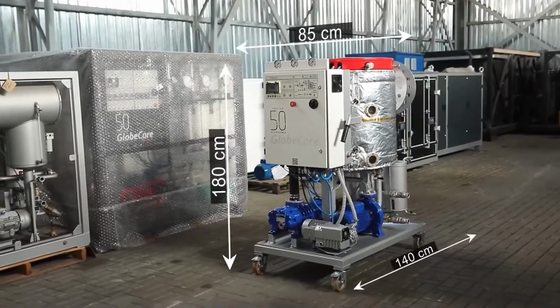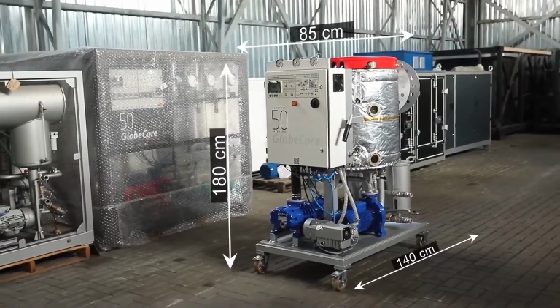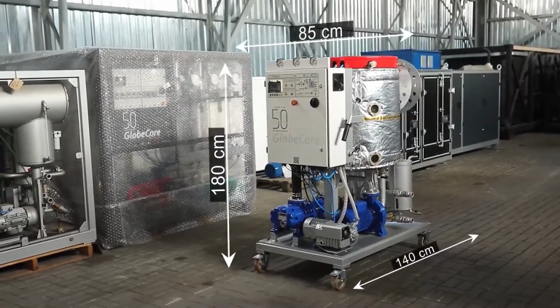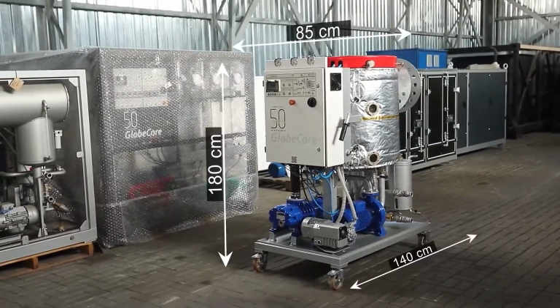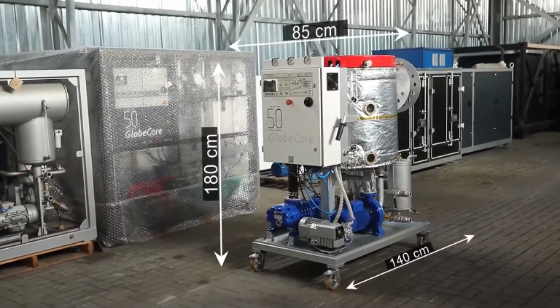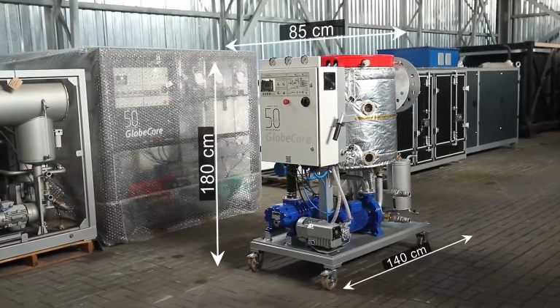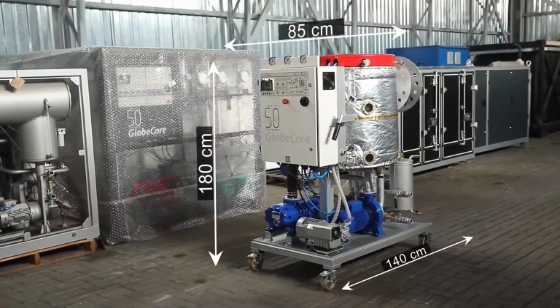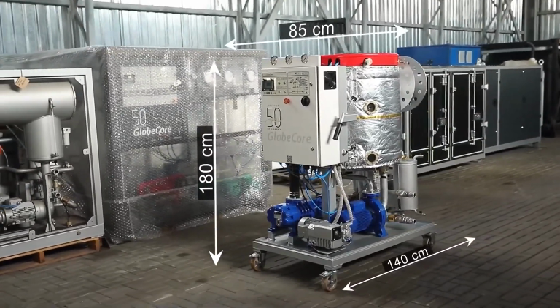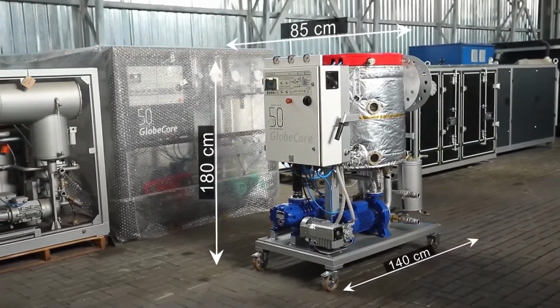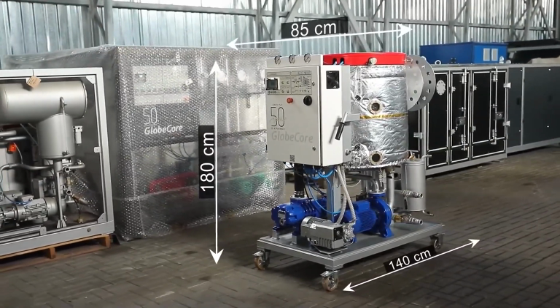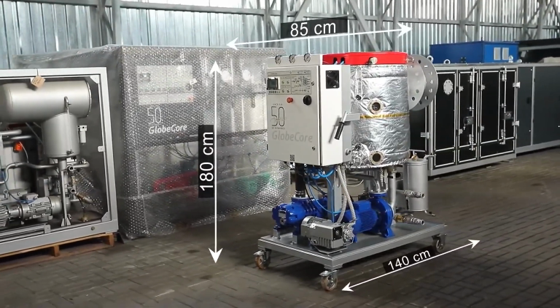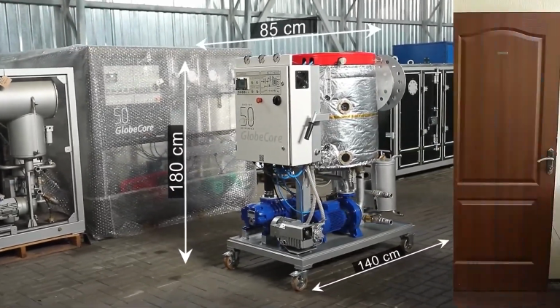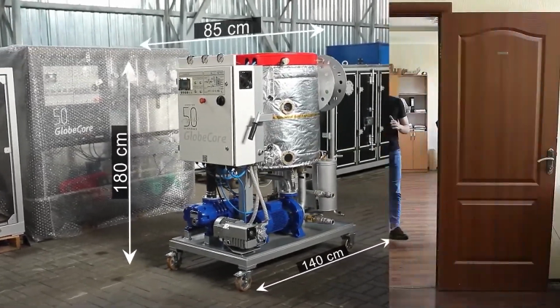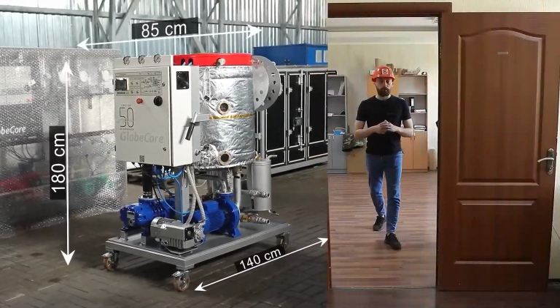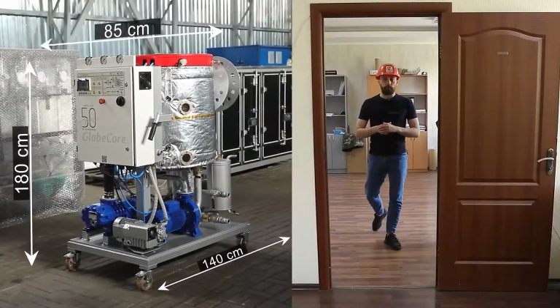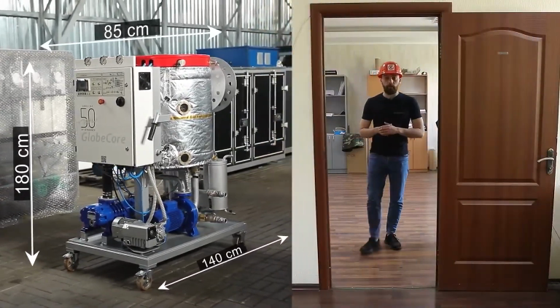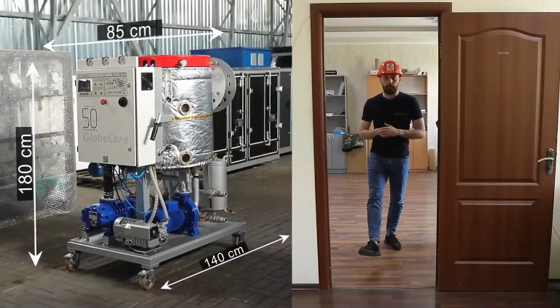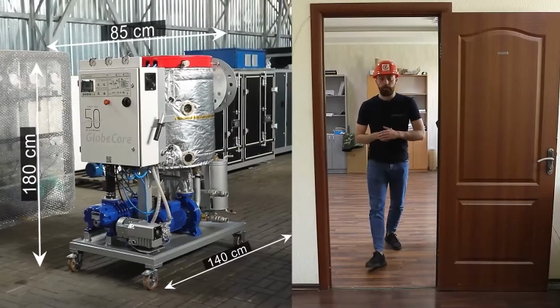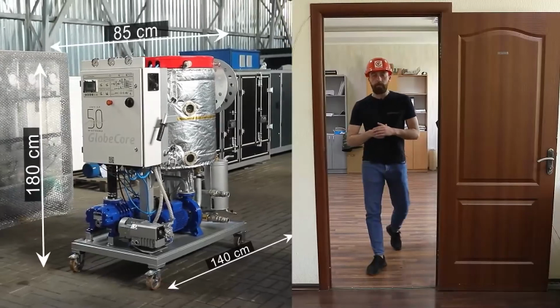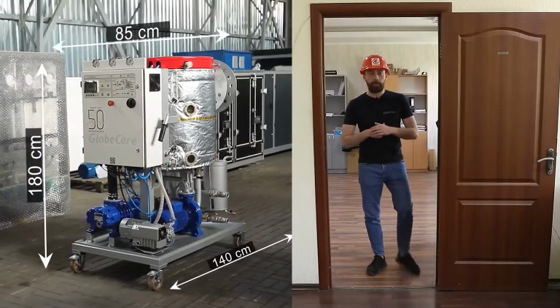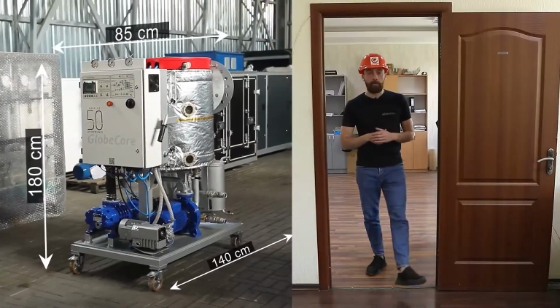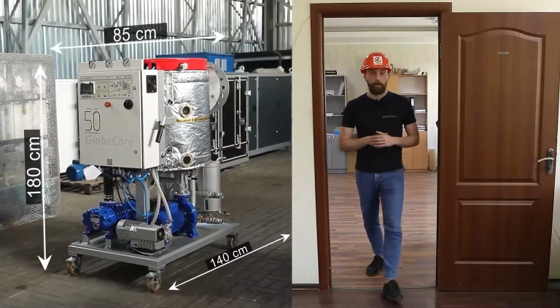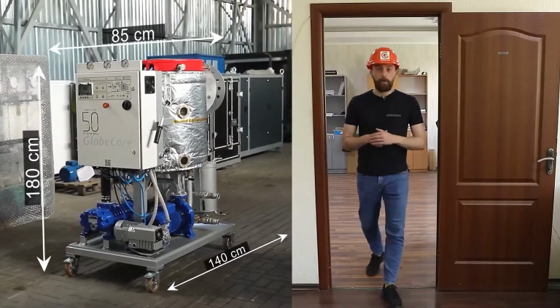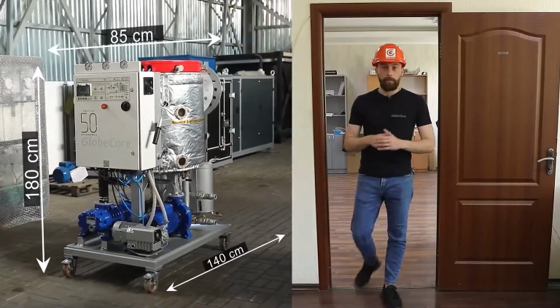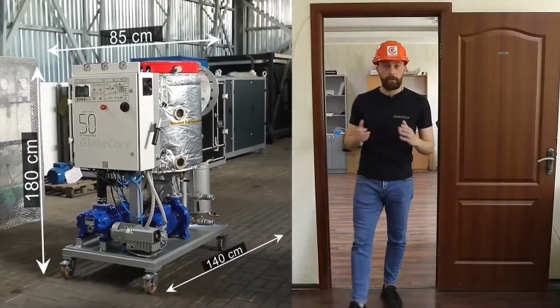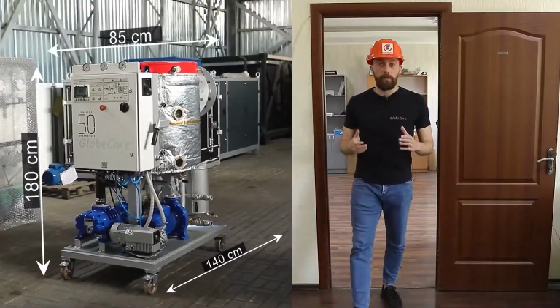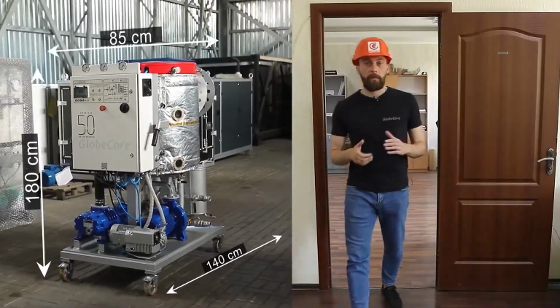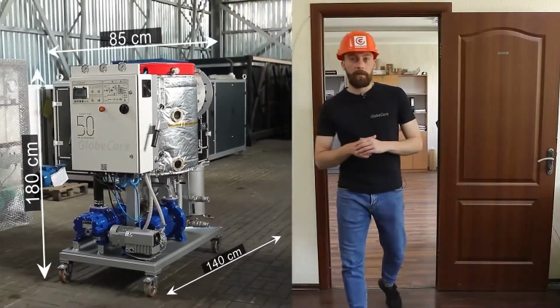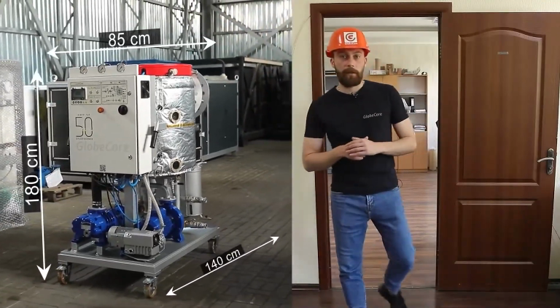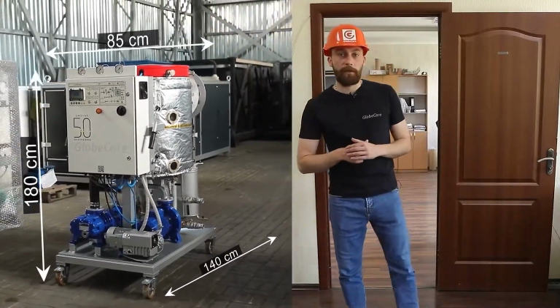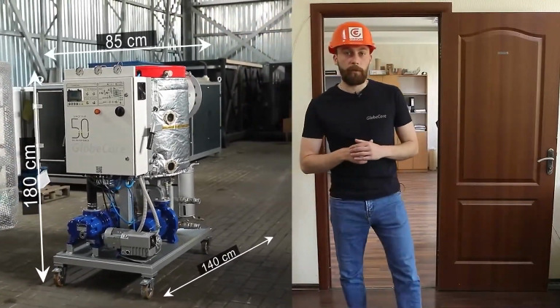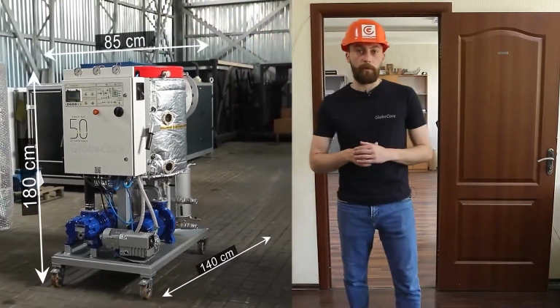The unit is 180 centimeters high, 85 centimeters wide, and 140 centimeters long. This is enough to pass through standard doors in order to service transformers with limited access area promptly.